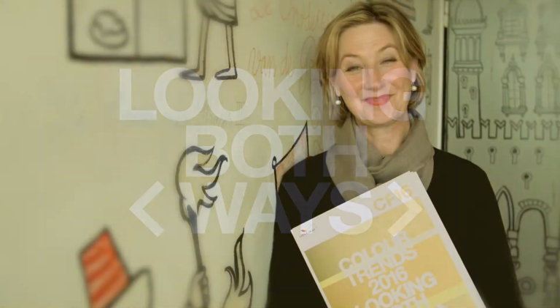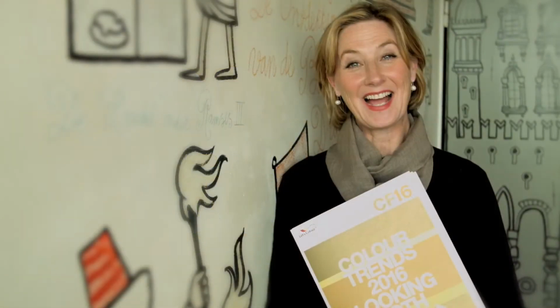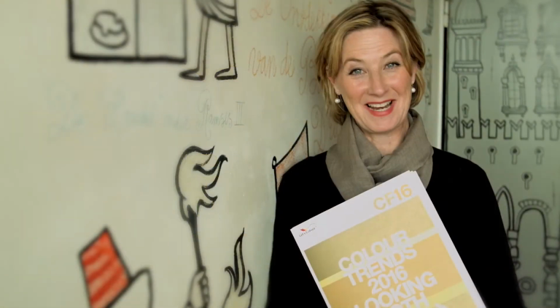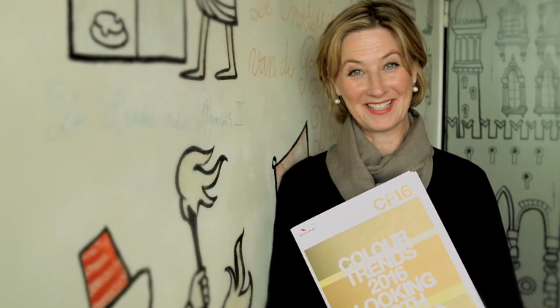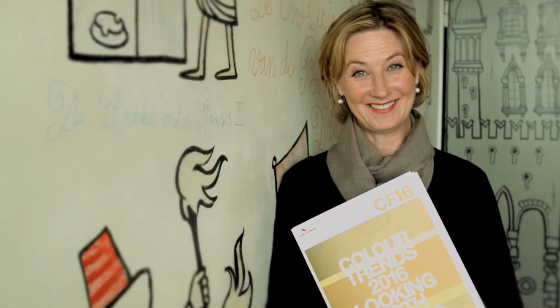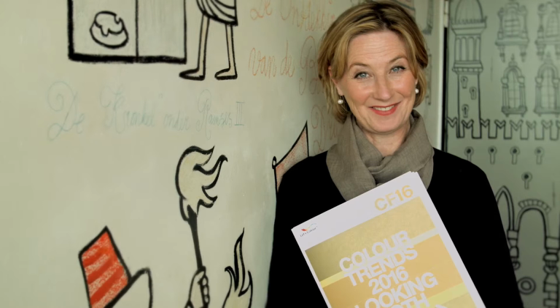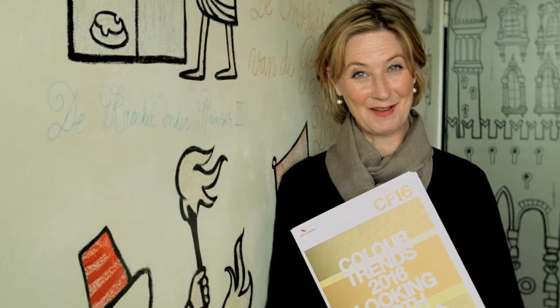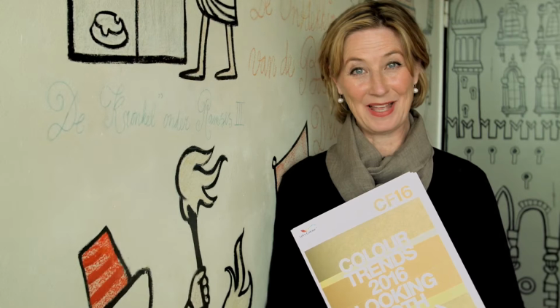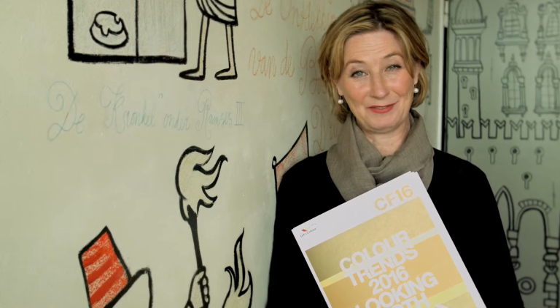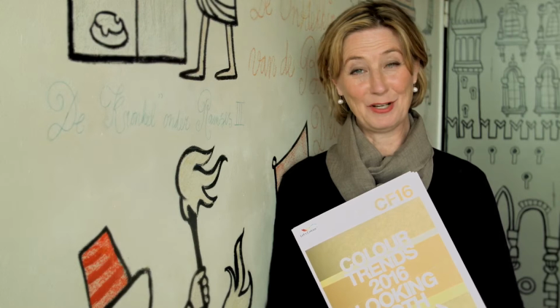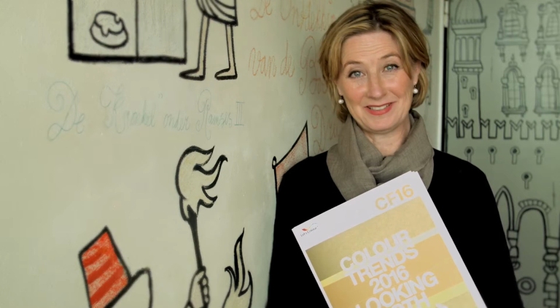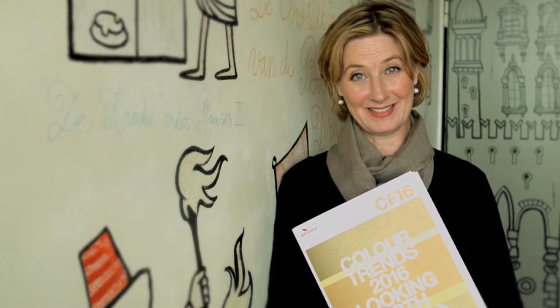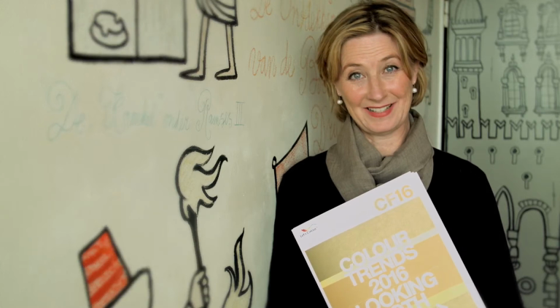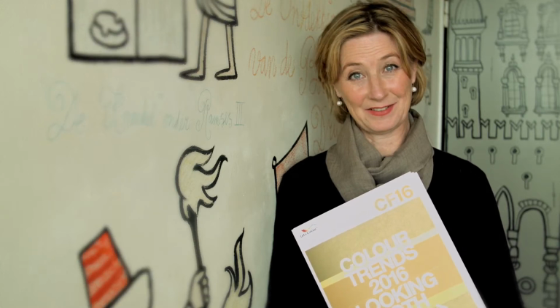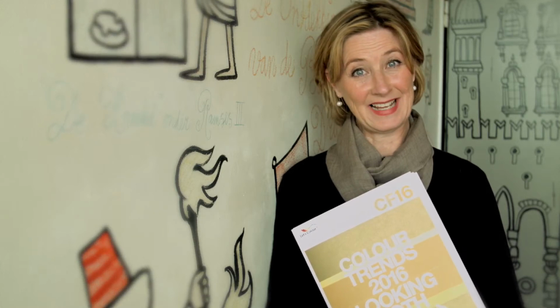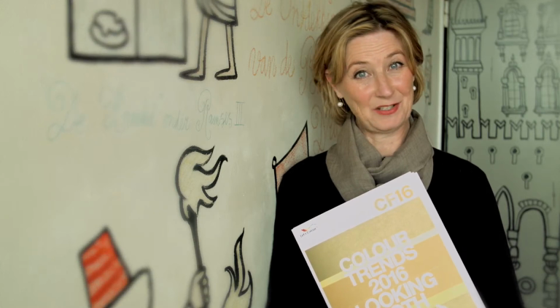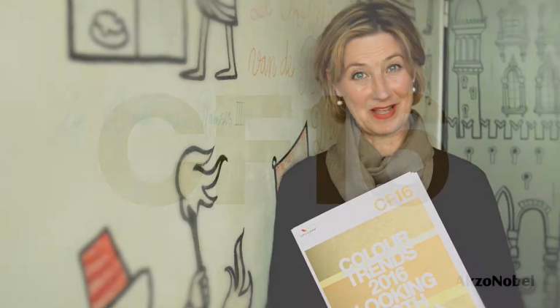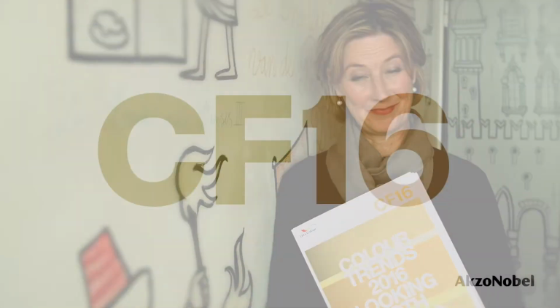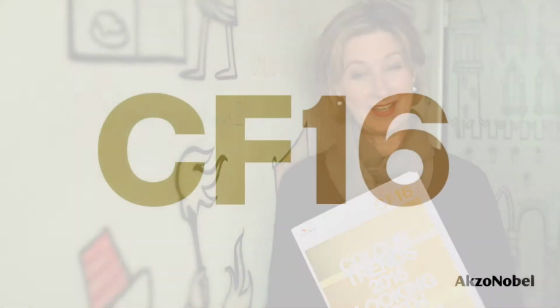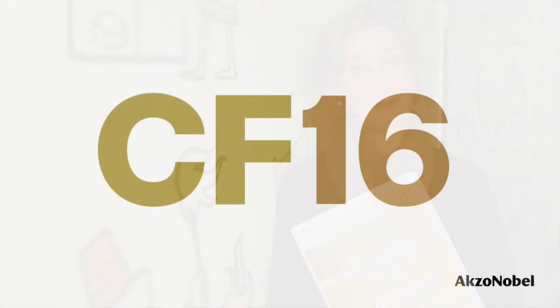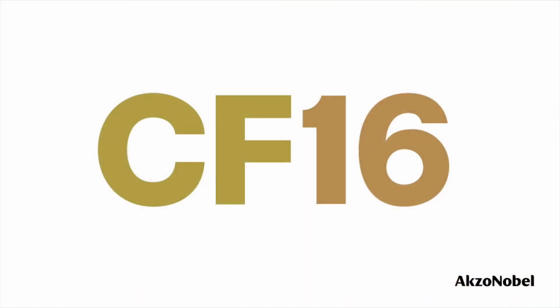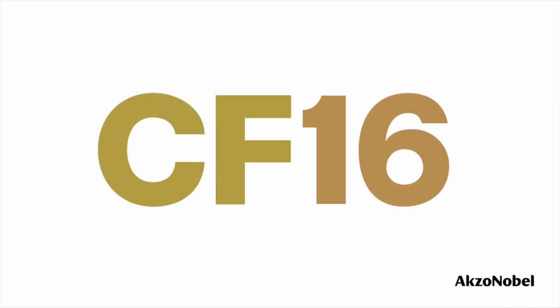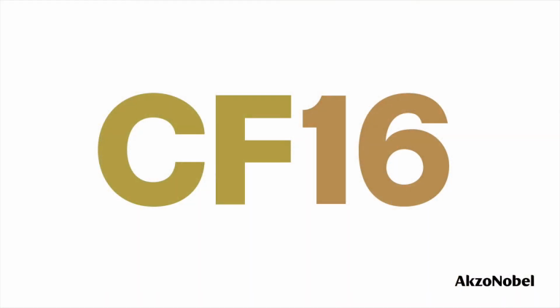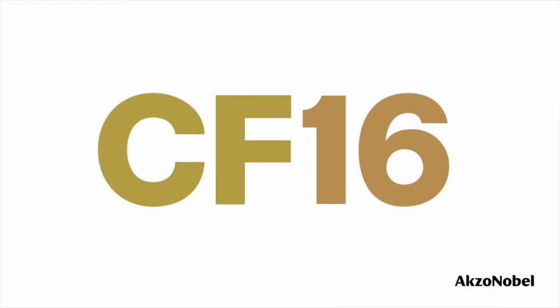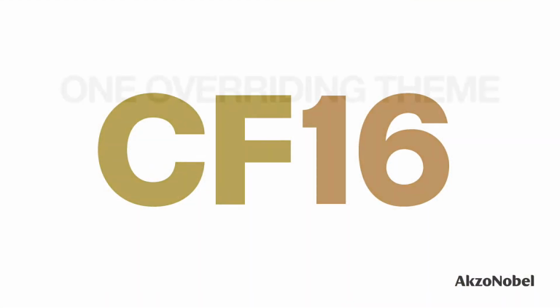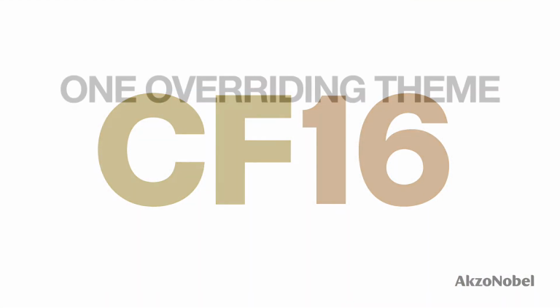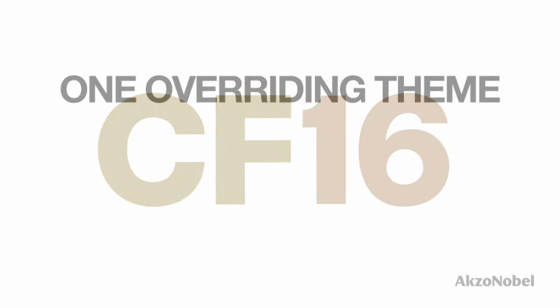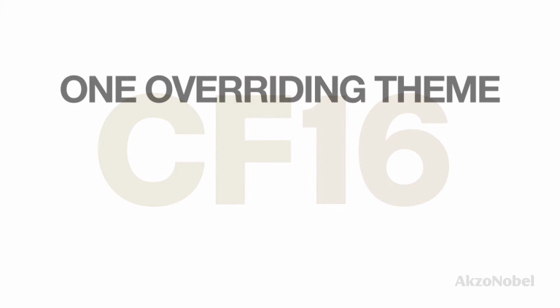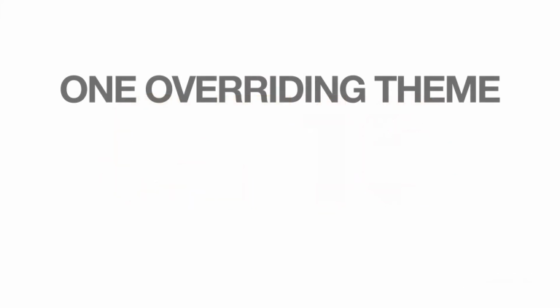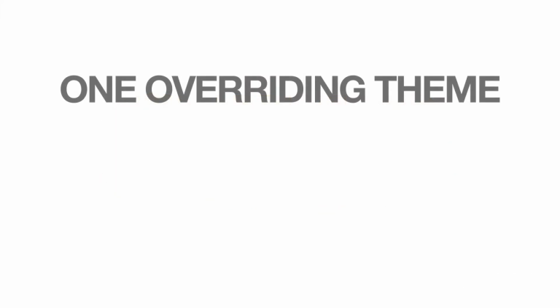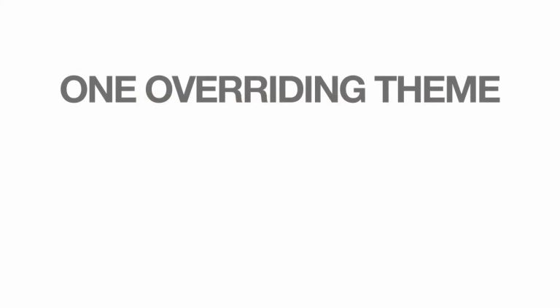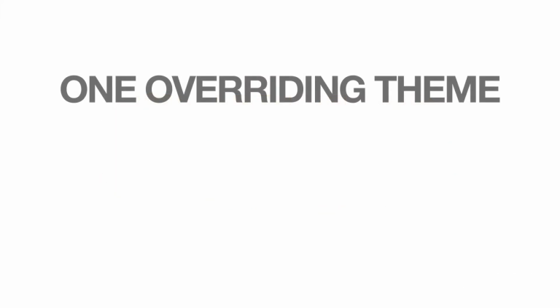I'm Heleven-Gent, I'm the head of the Global Aesthetic Centre at AXO Nobel and I'm proud to present Color Futures 2016.